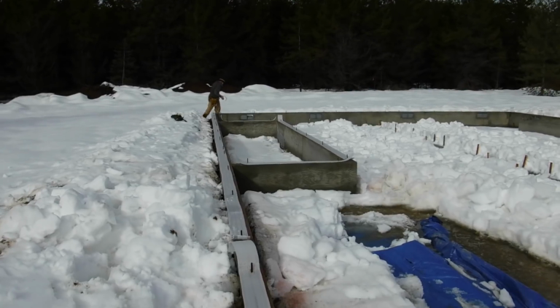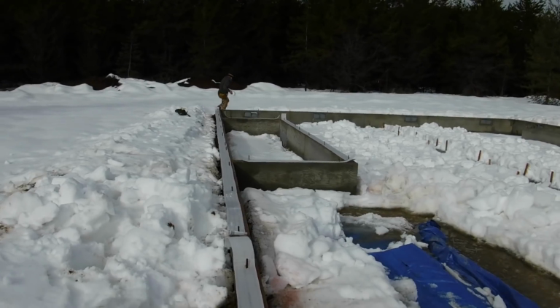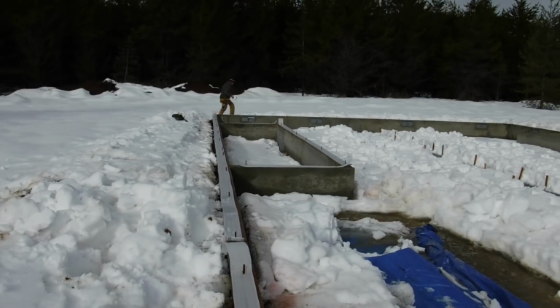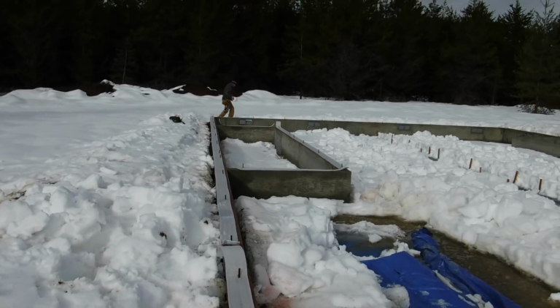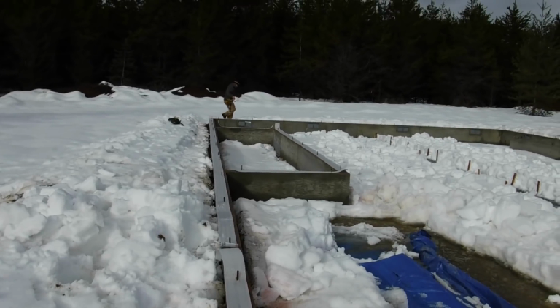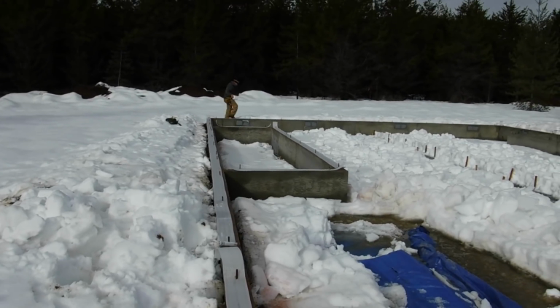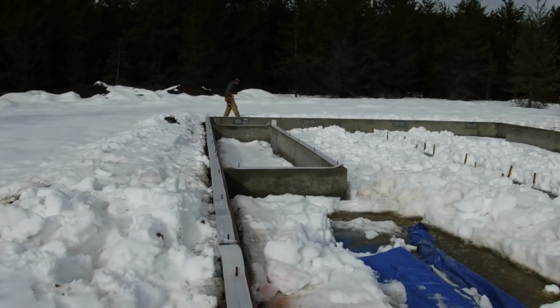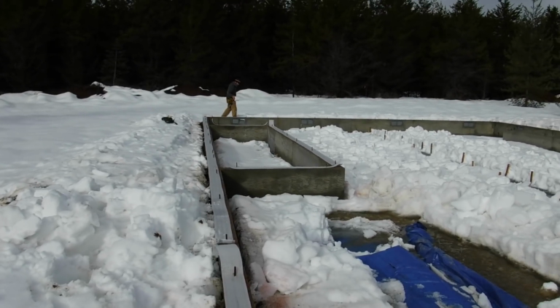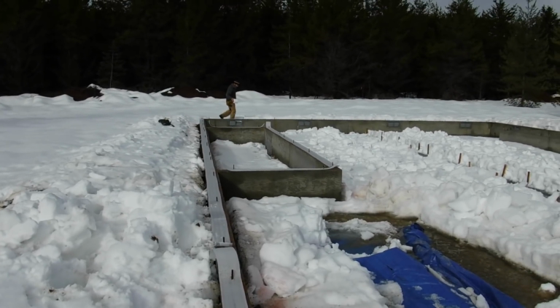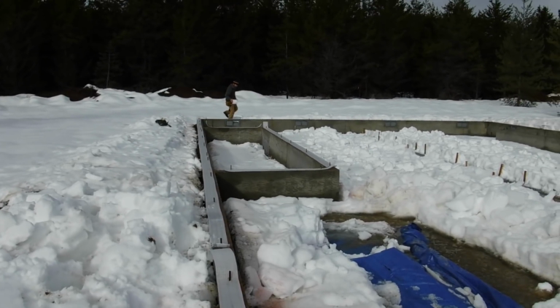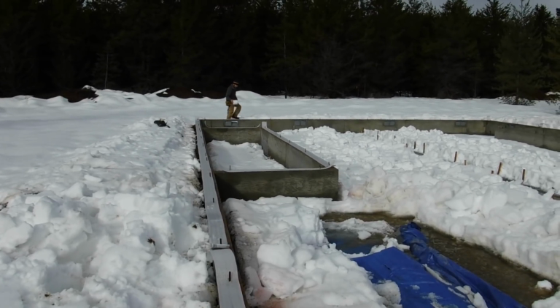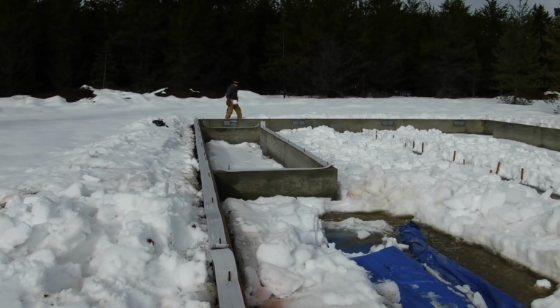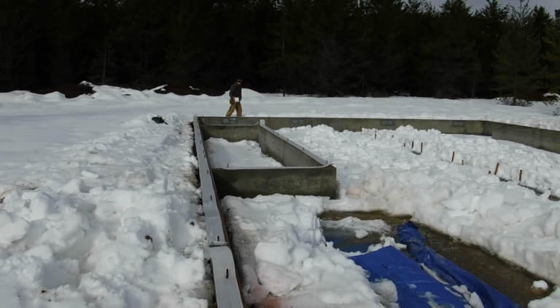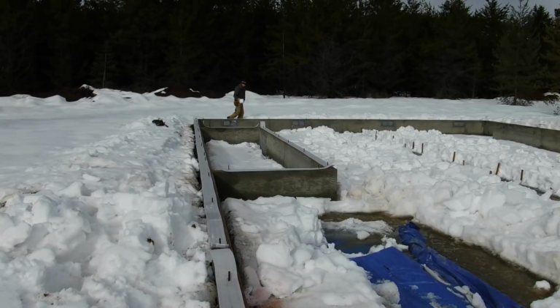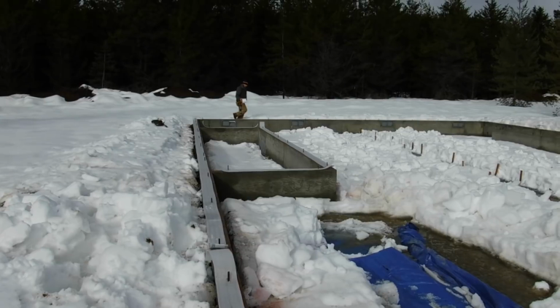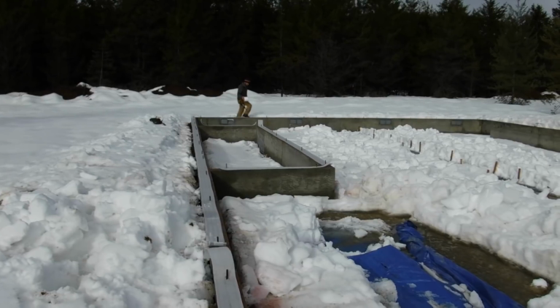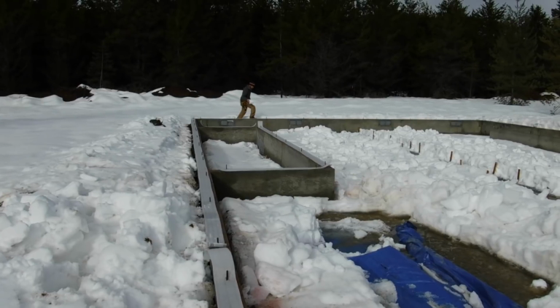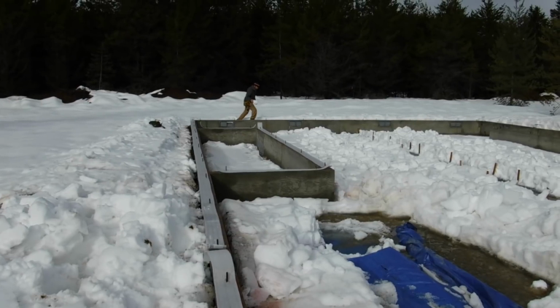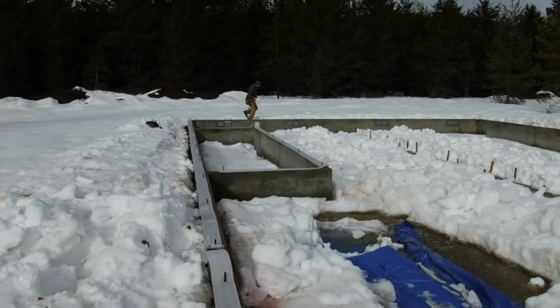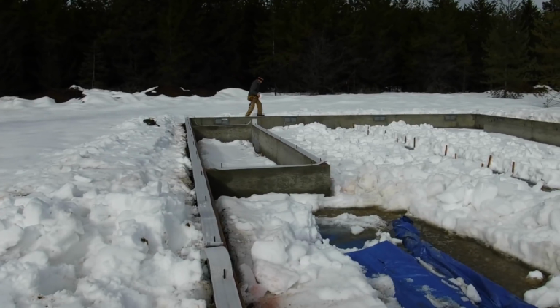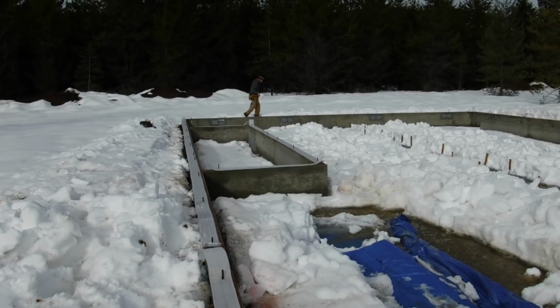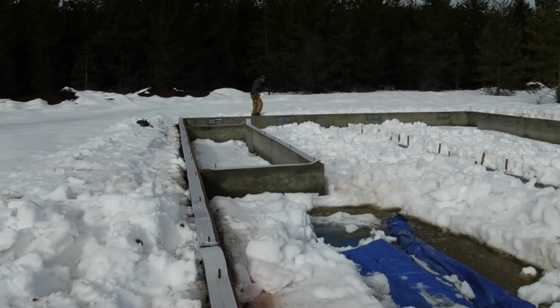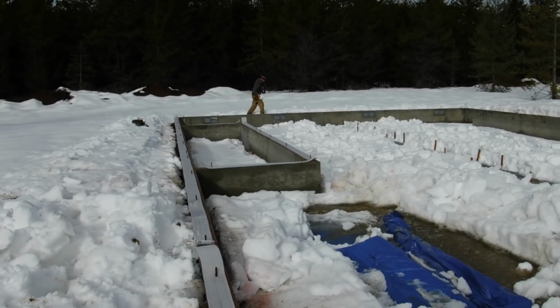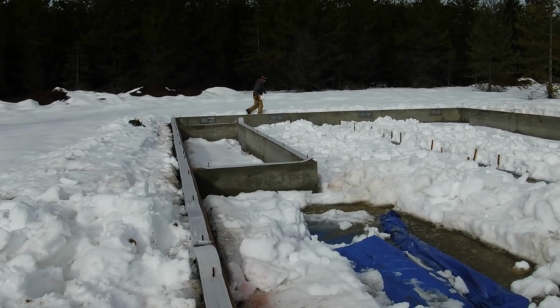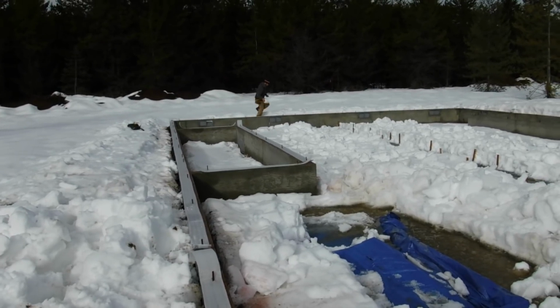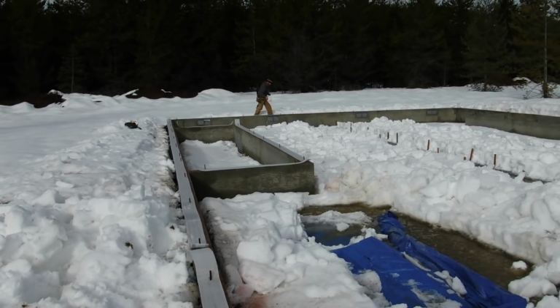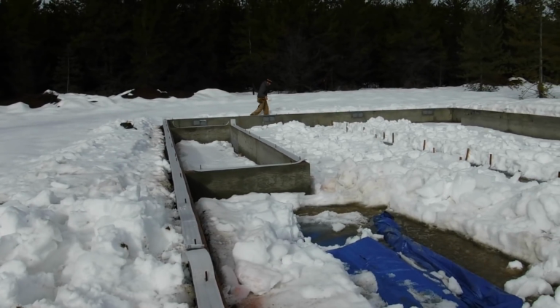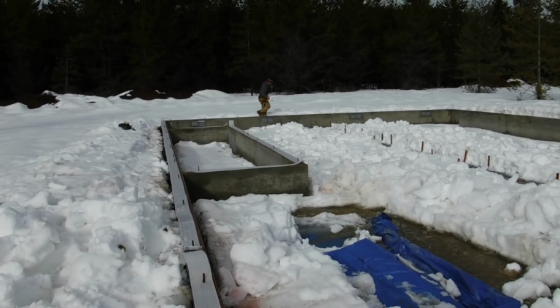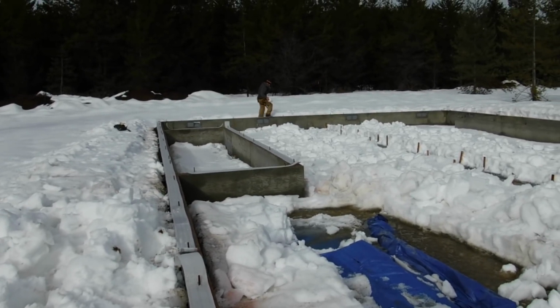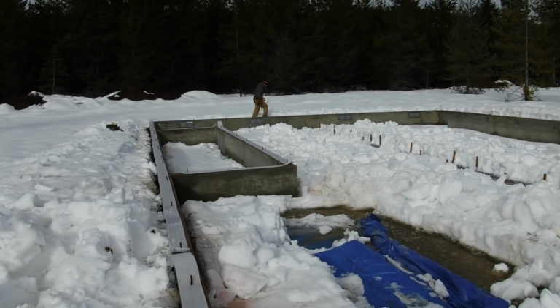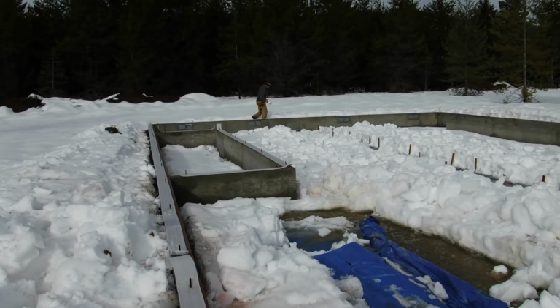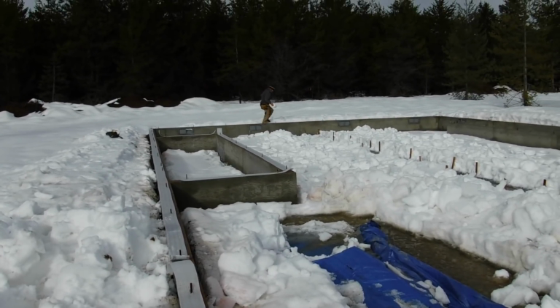We squared this foundation and it was incredibly square. I'm impressed with the concrete guys — they did a nice job.